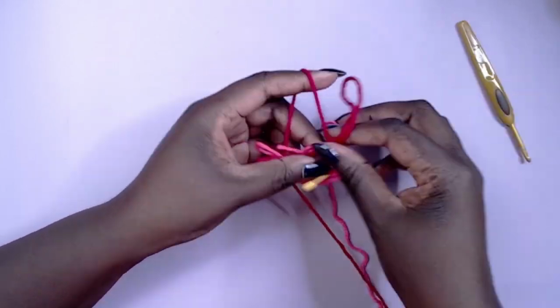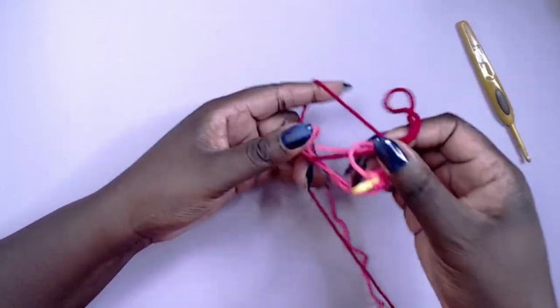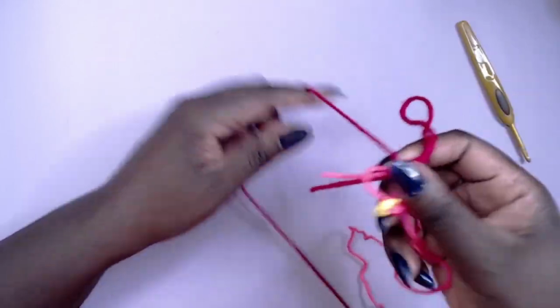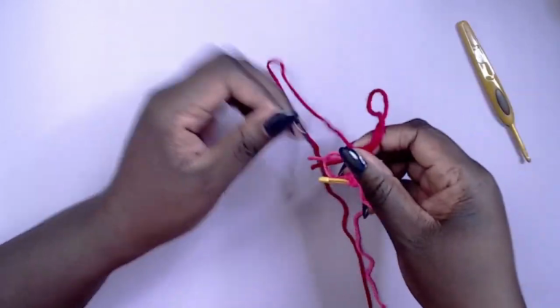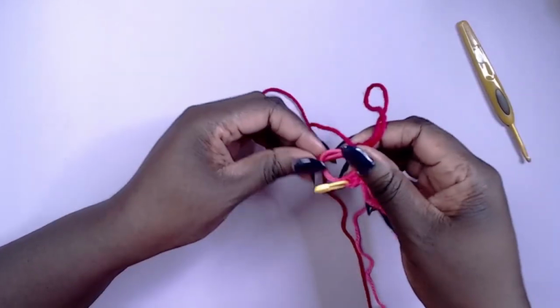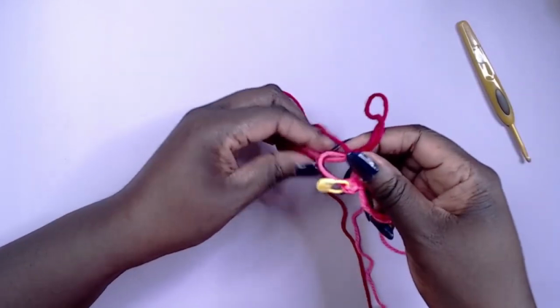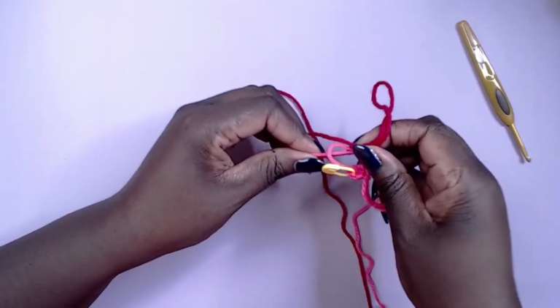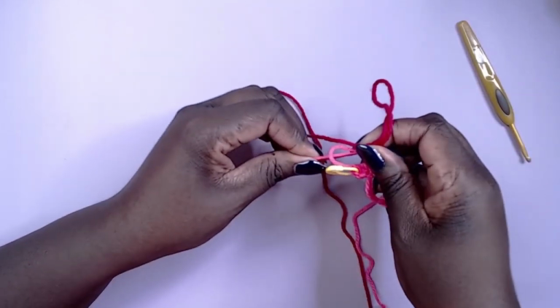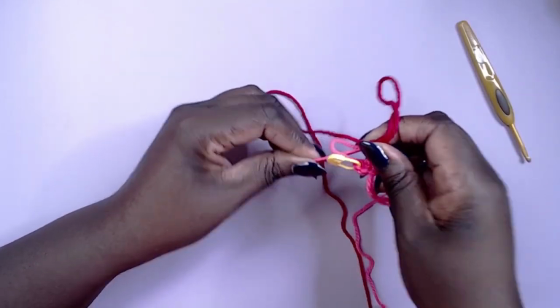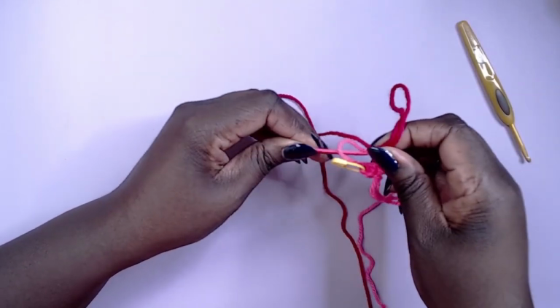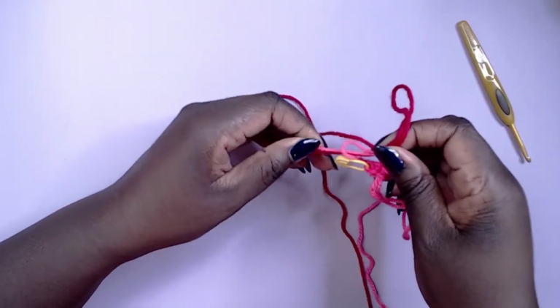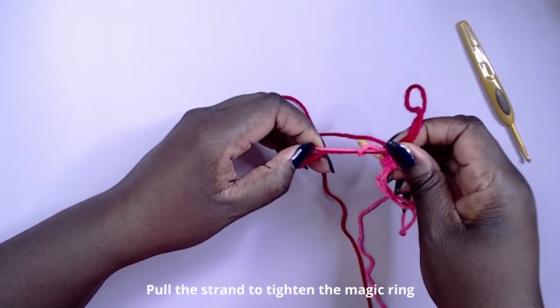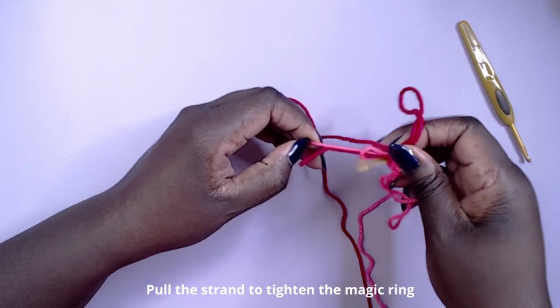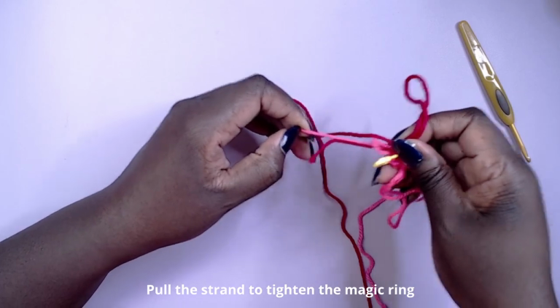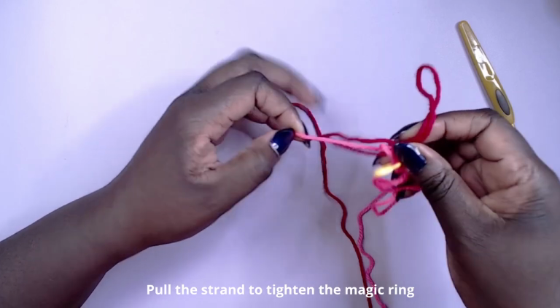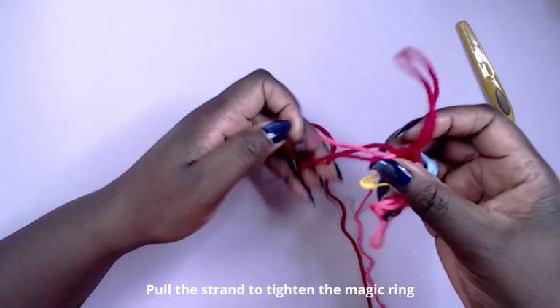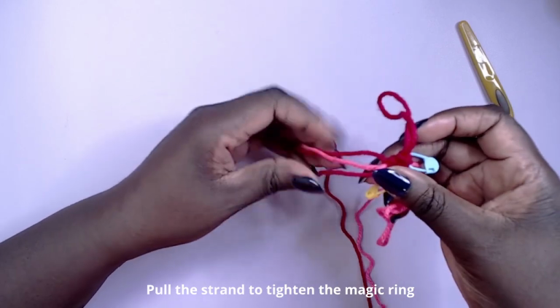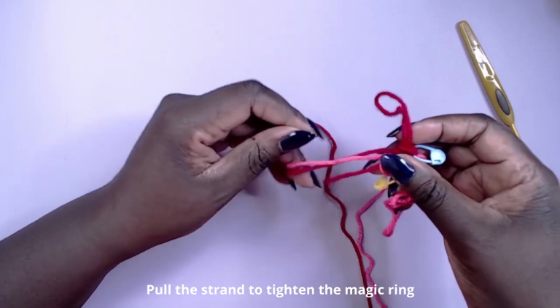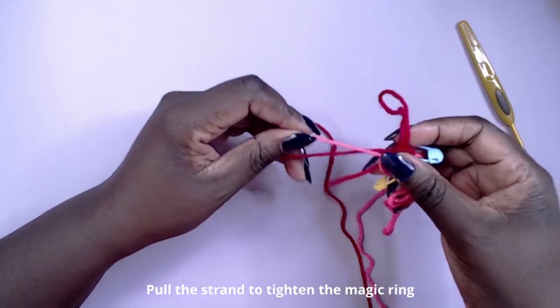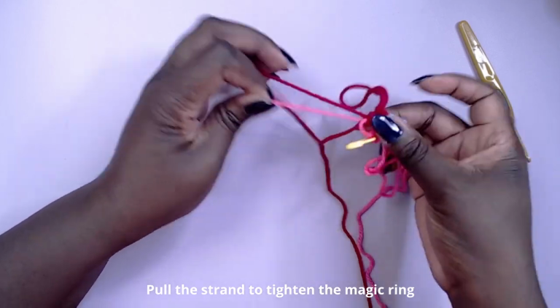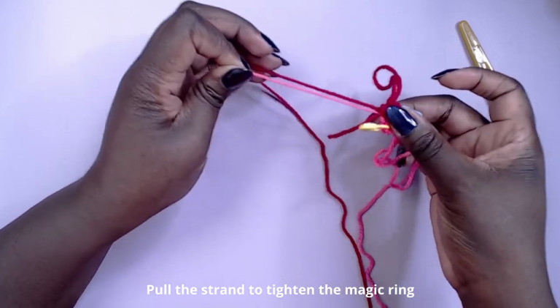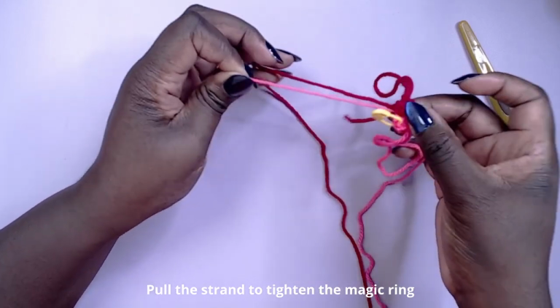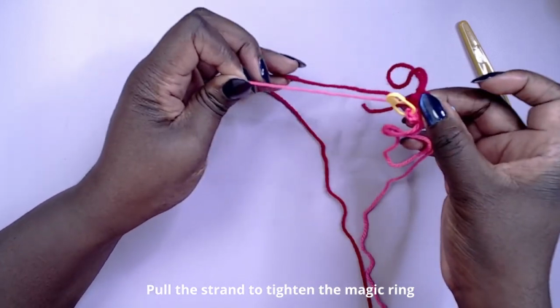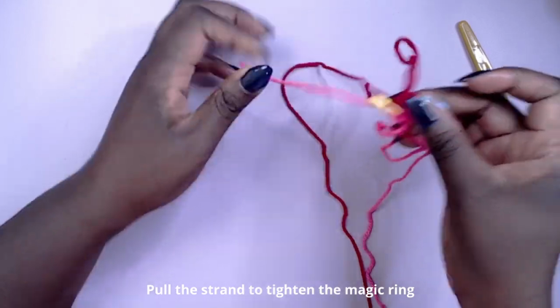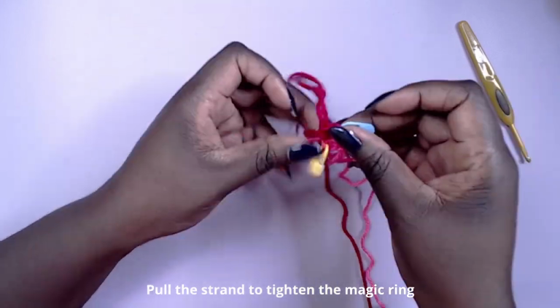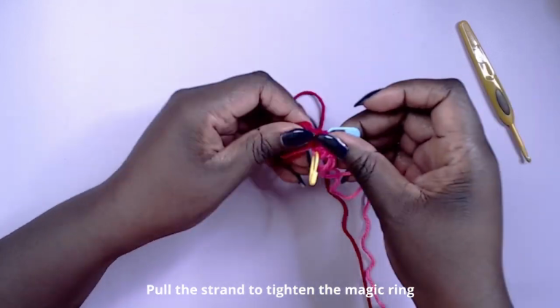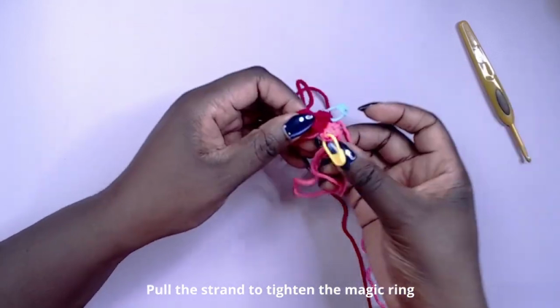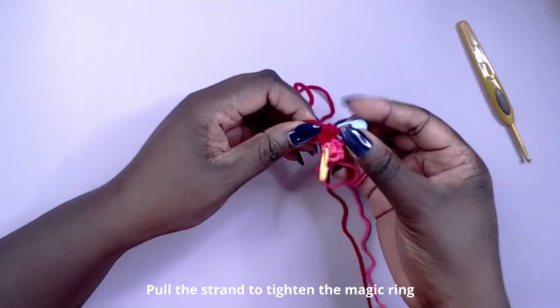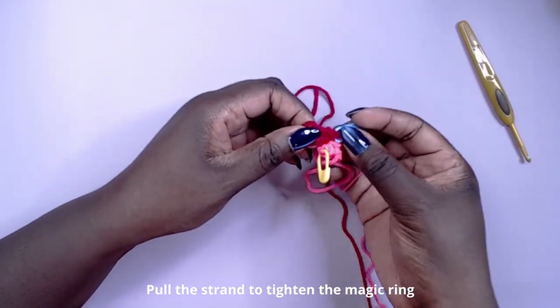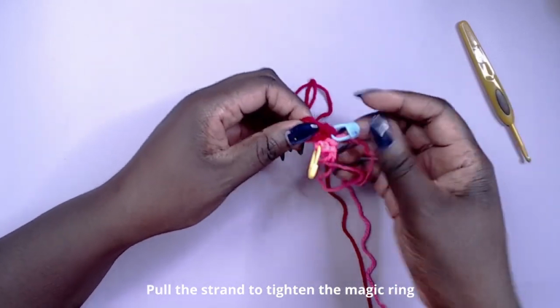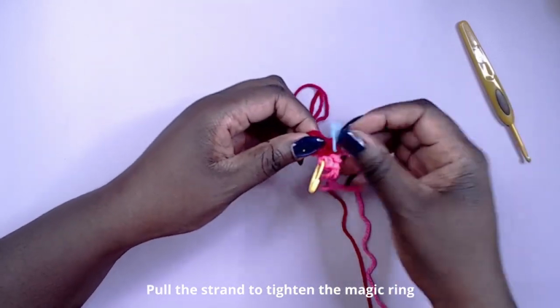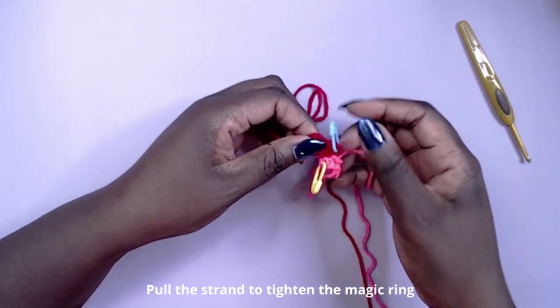Pull up that working loop to end the round. At this point you should have three stitches of each color.